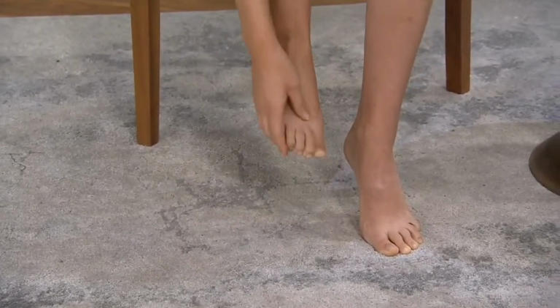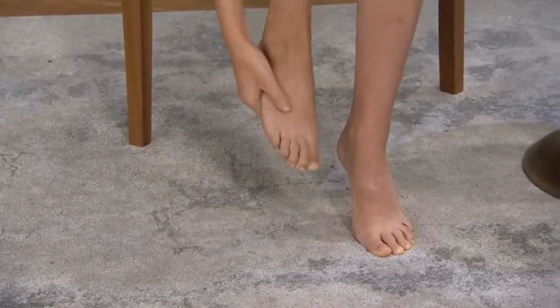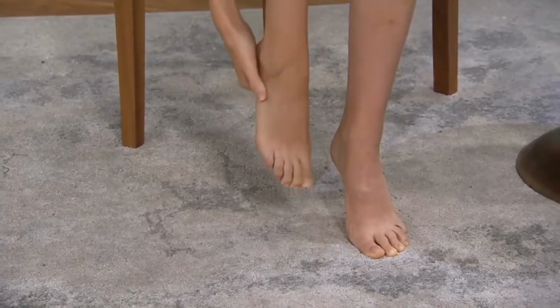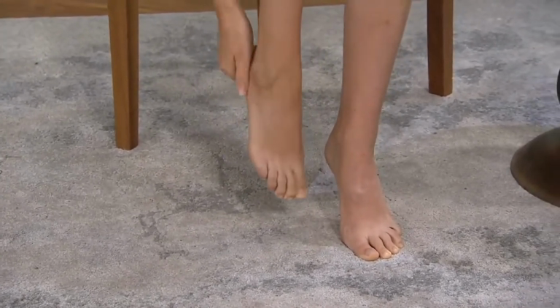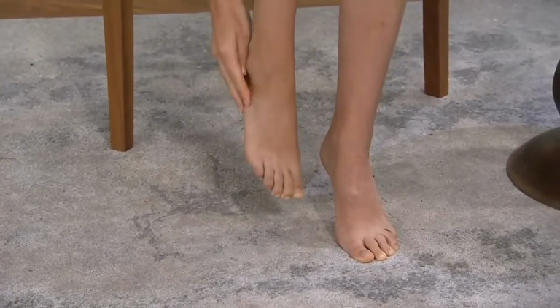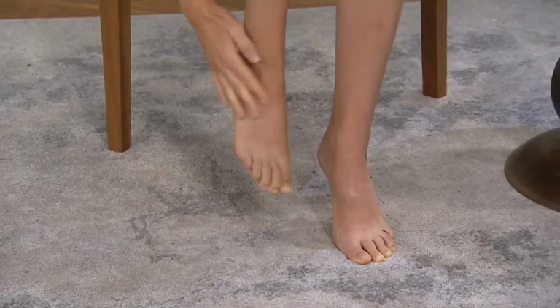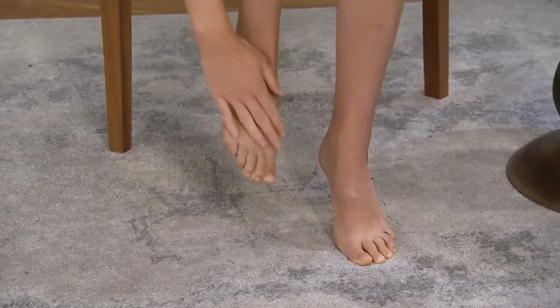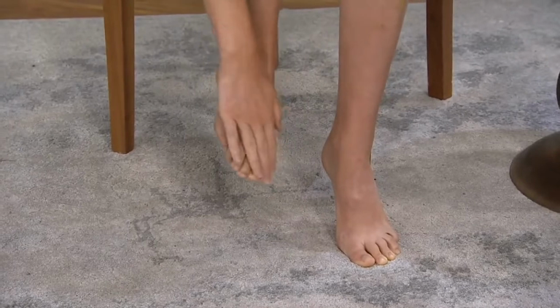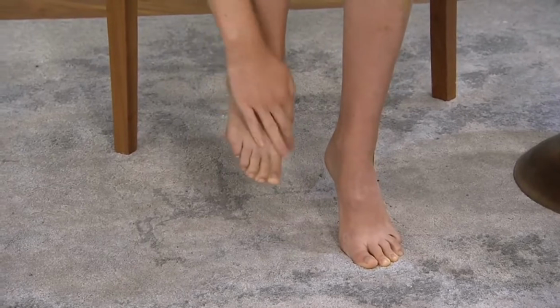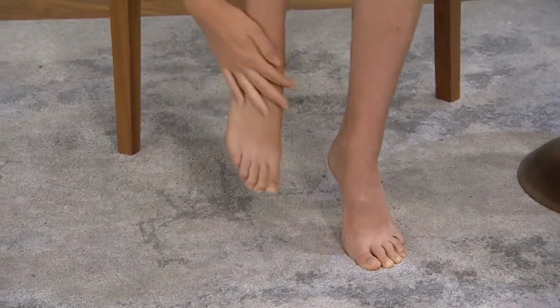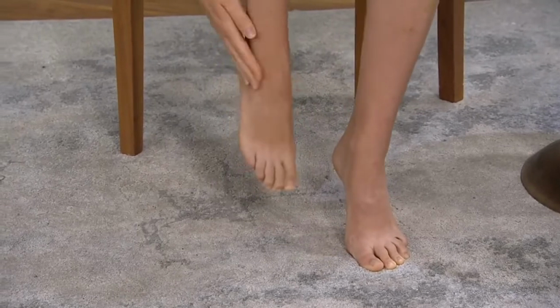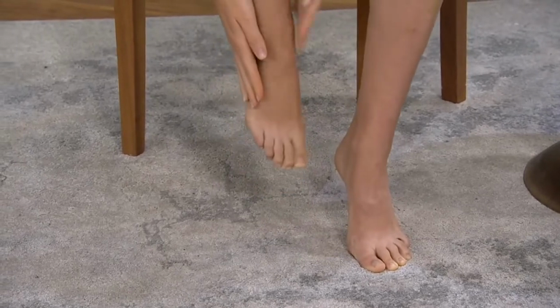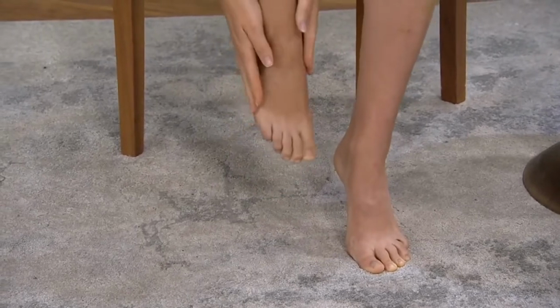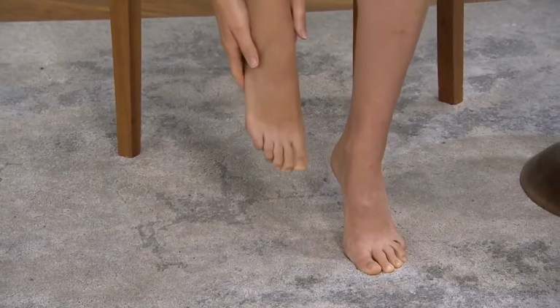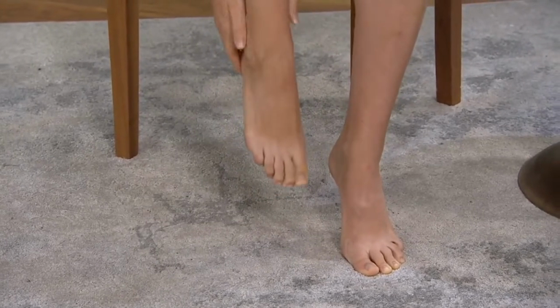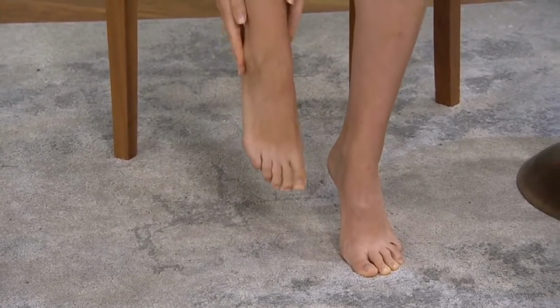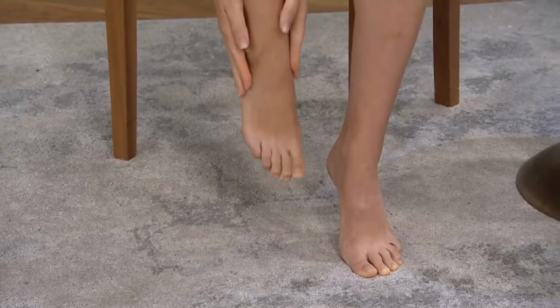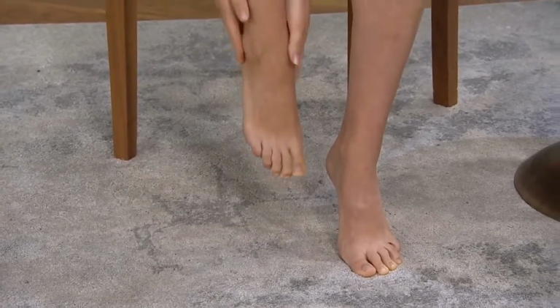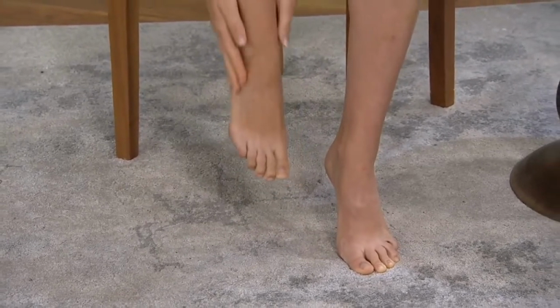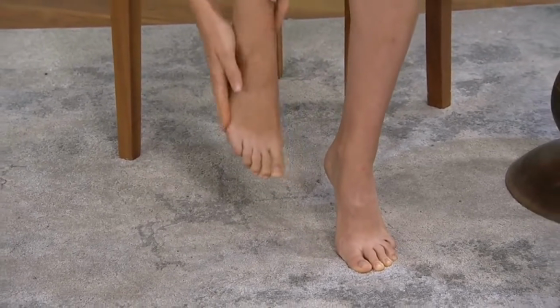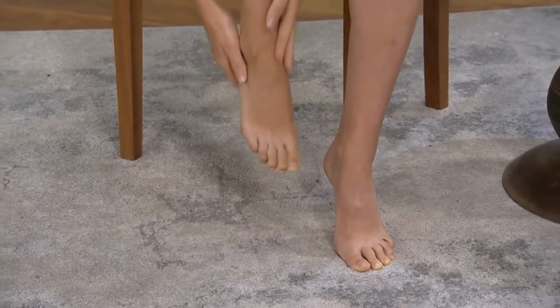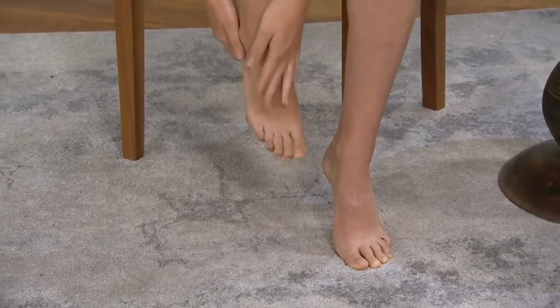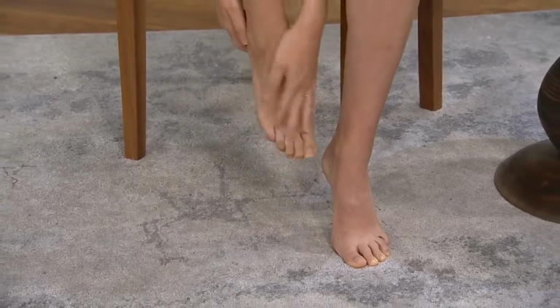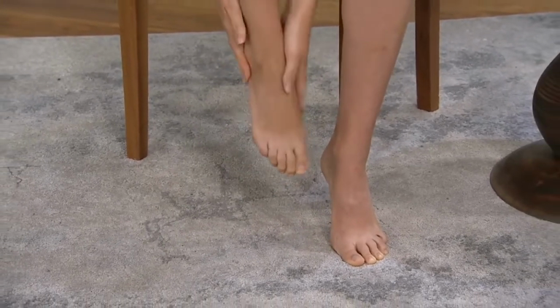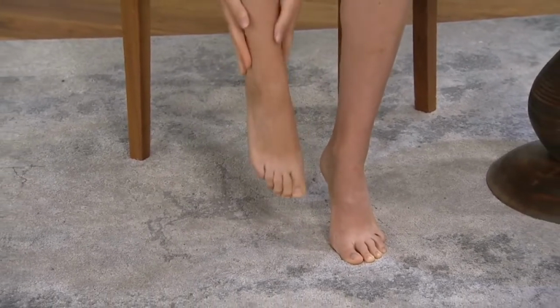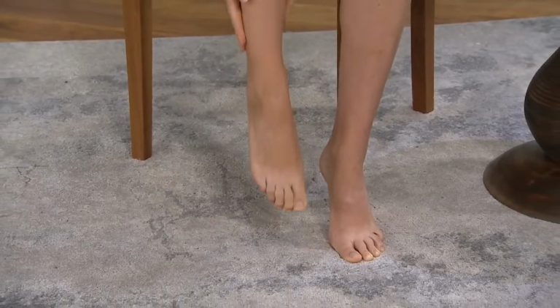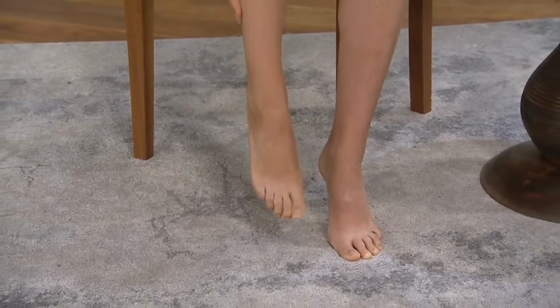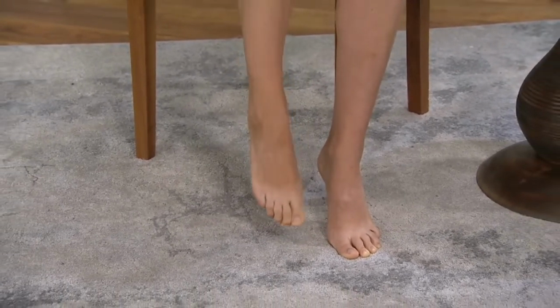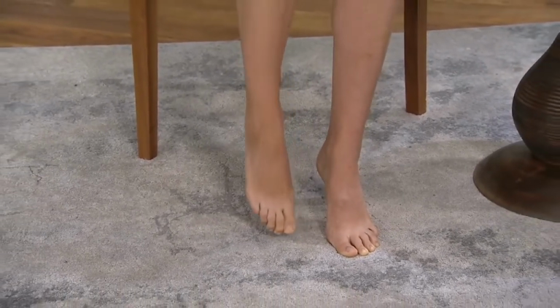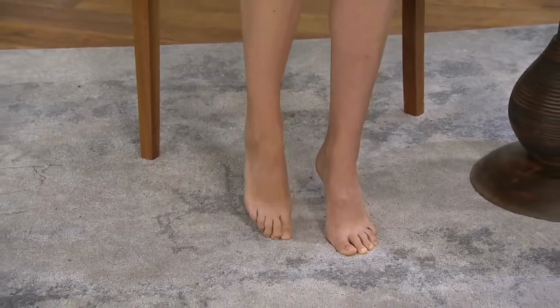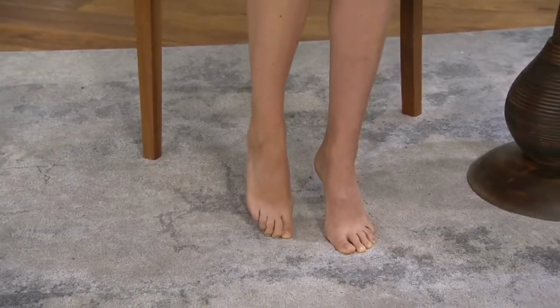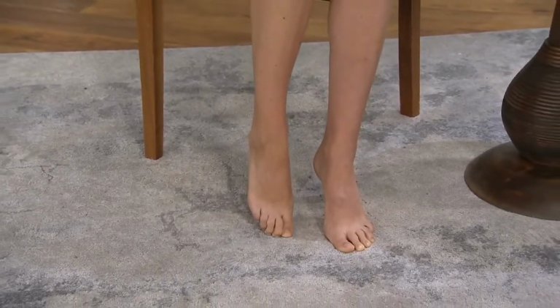It does its magic while you sleep. So you put it on, you put on your socks, and you wake up with smooth feet. I love it.